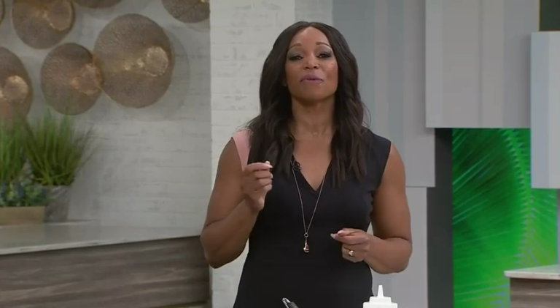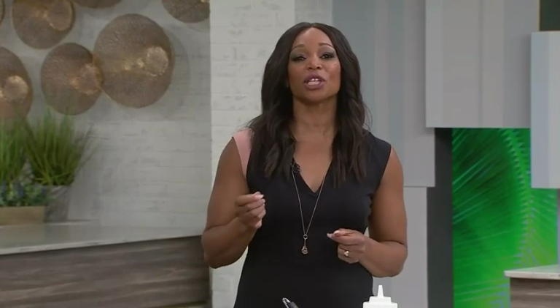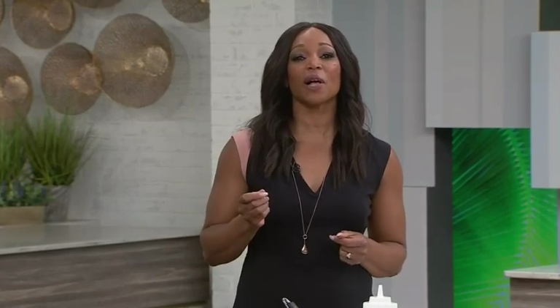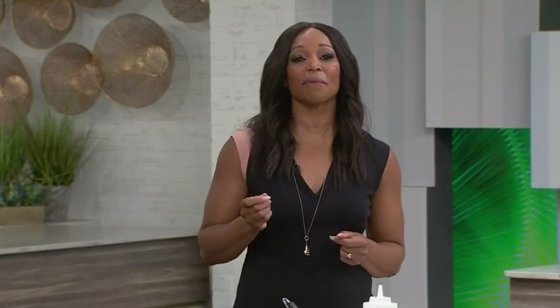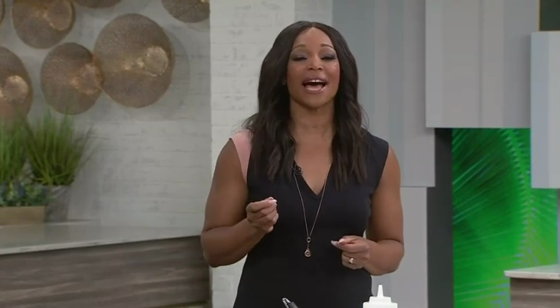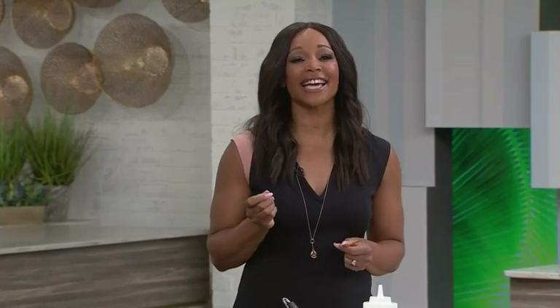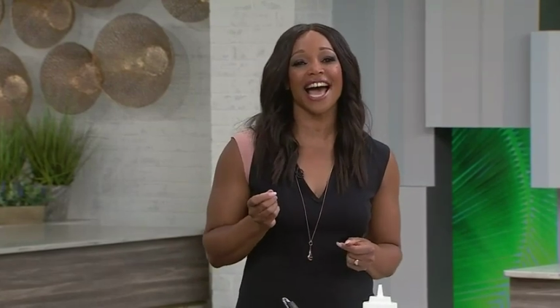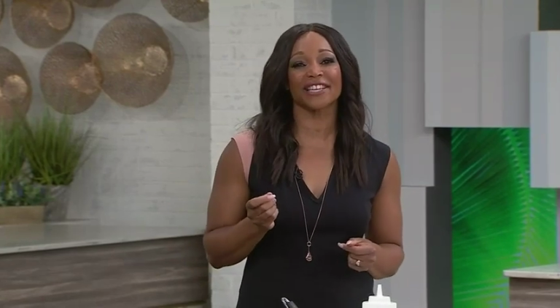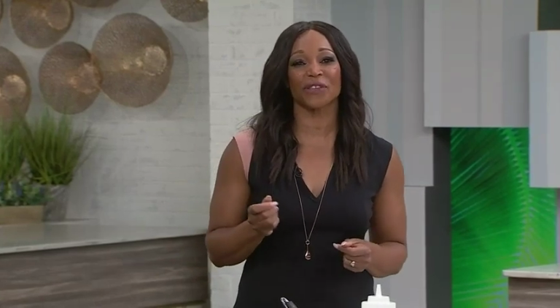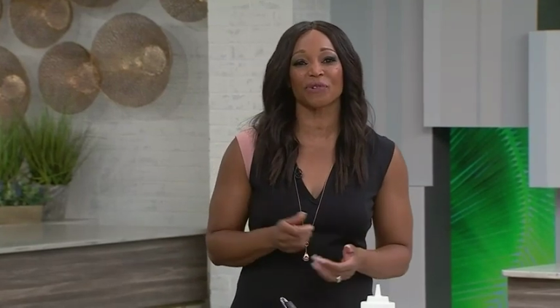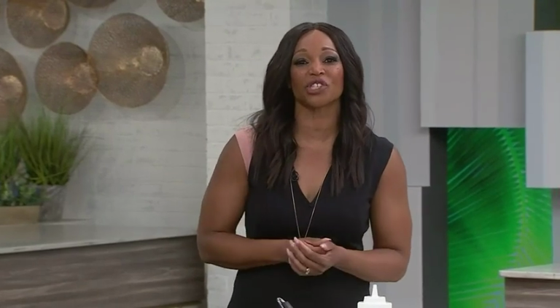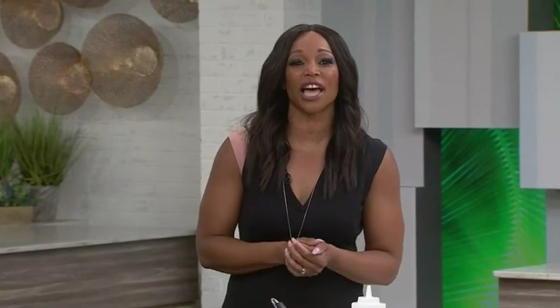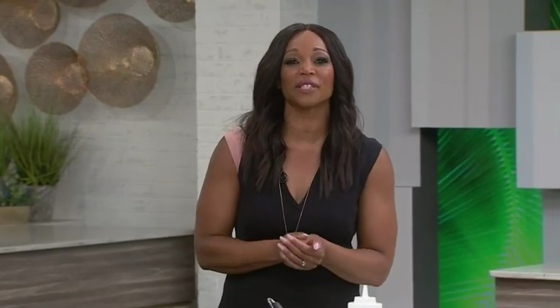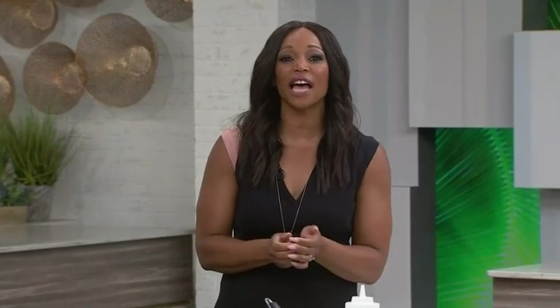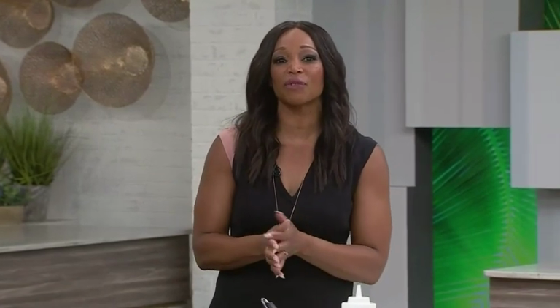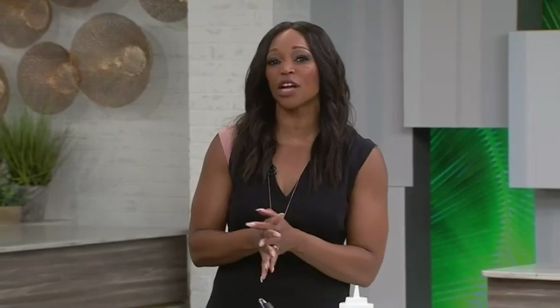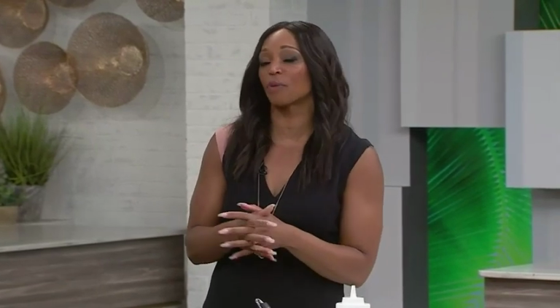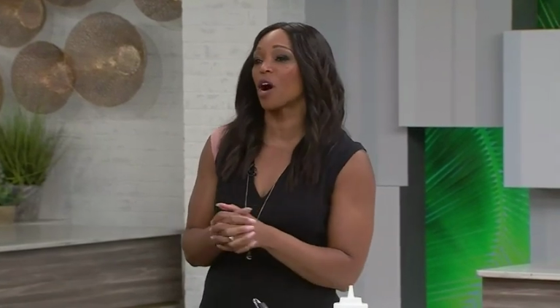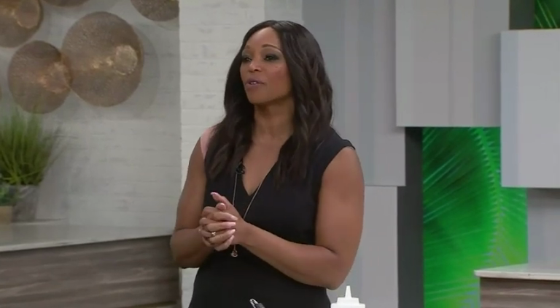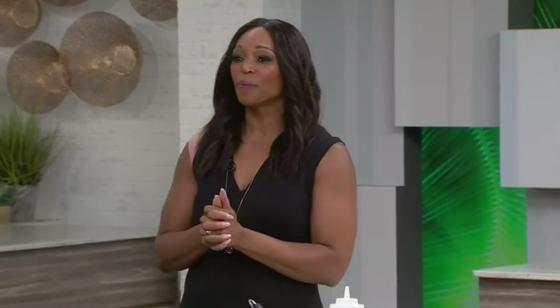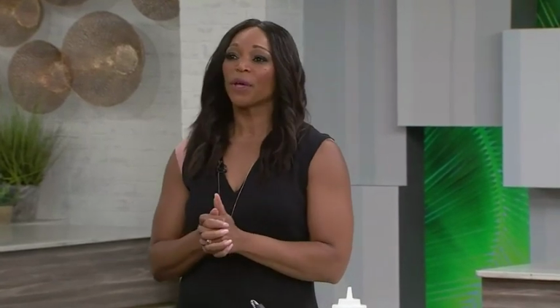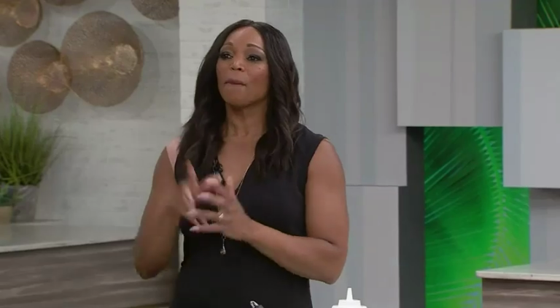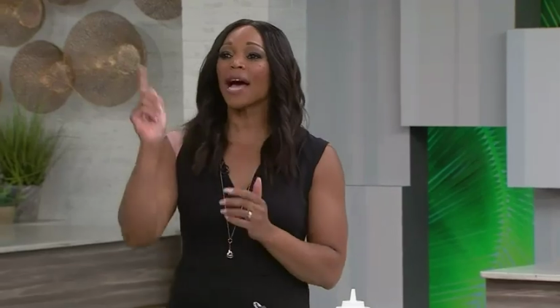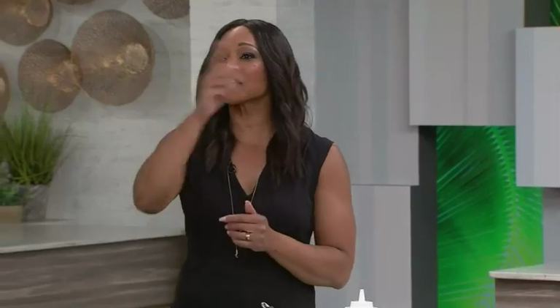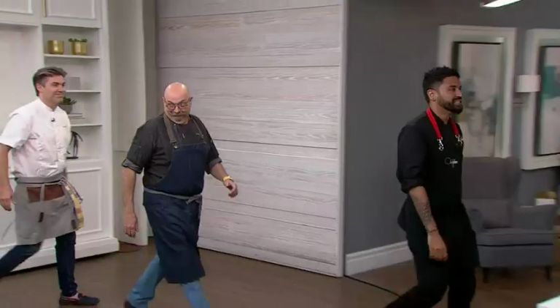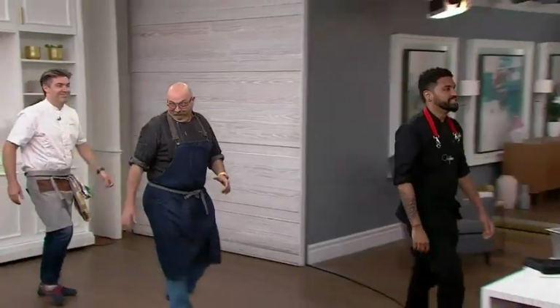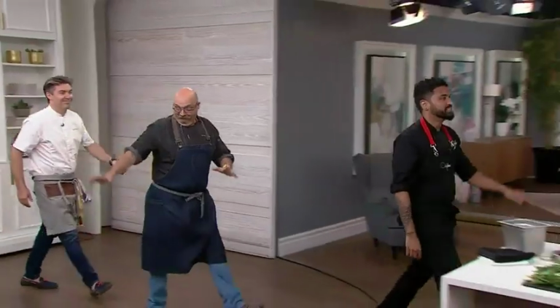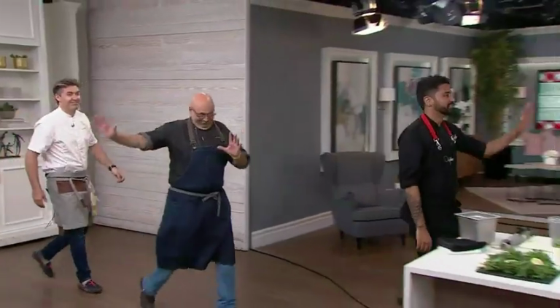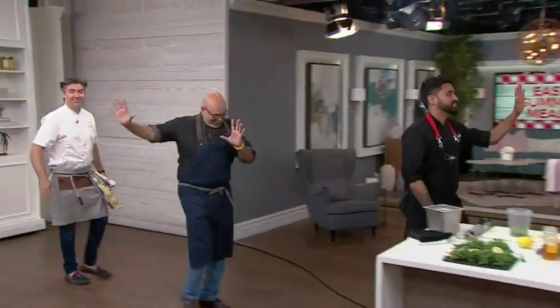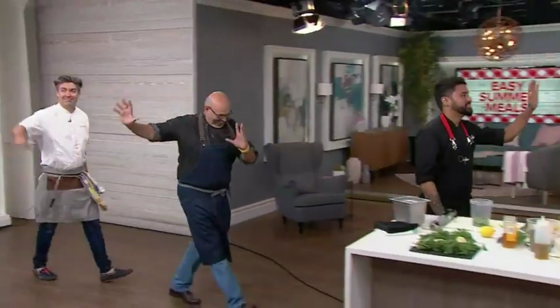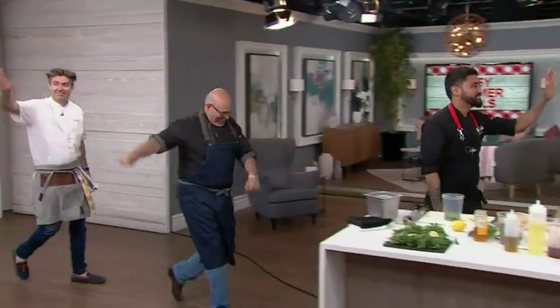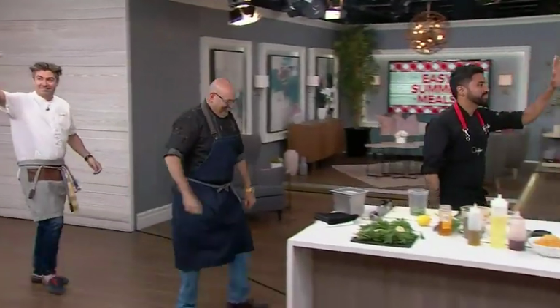Please welcome my guys, our three chefs: Devon Rodson, our master chef, Randy Thompson.